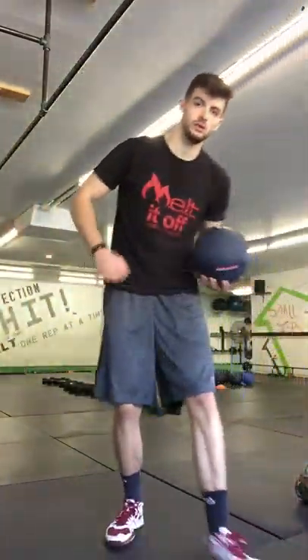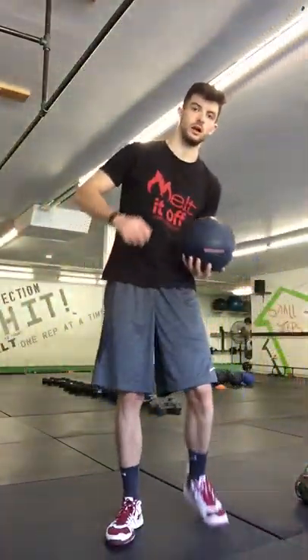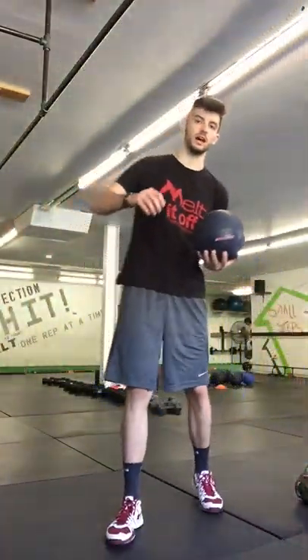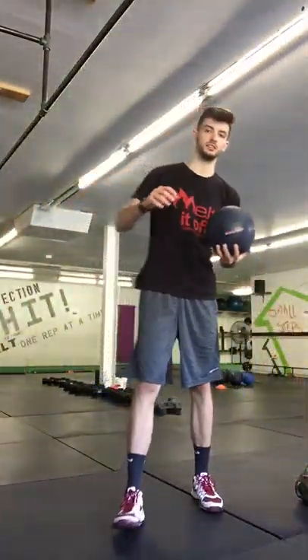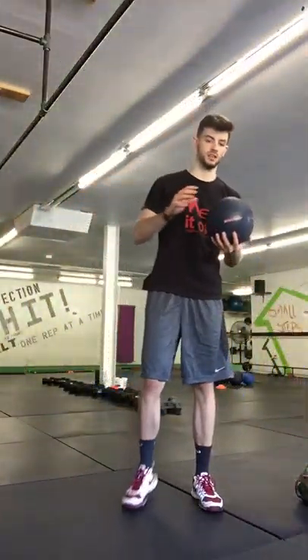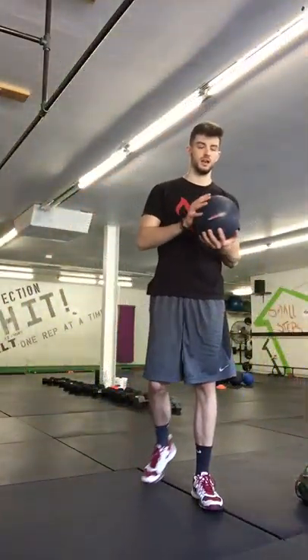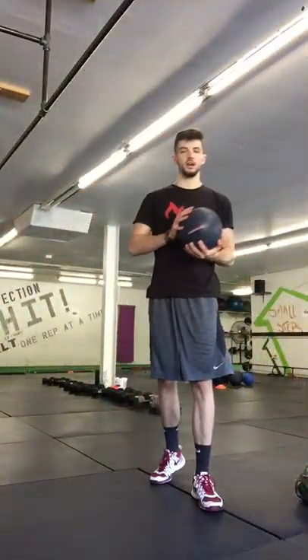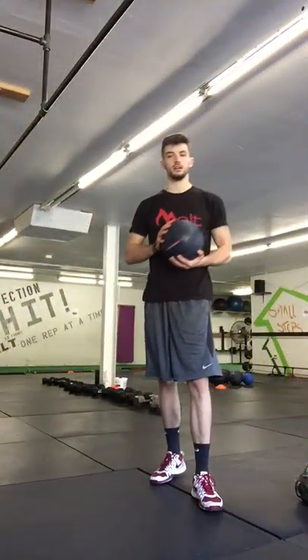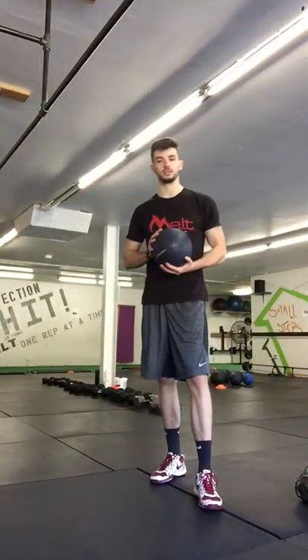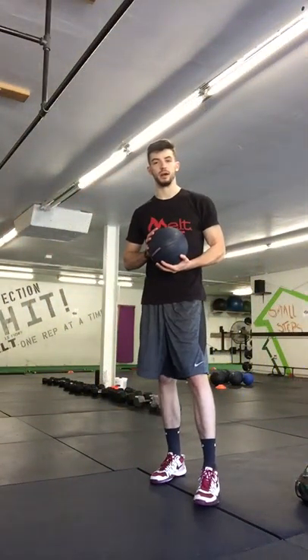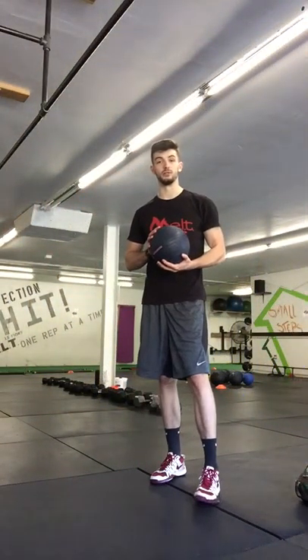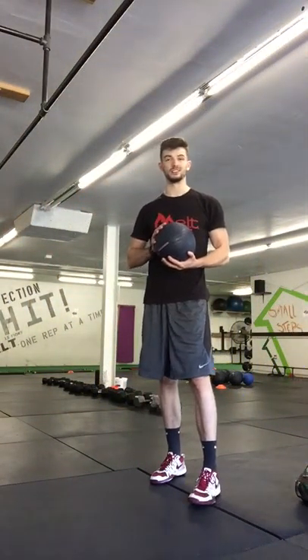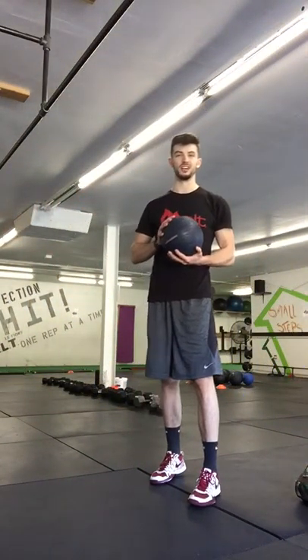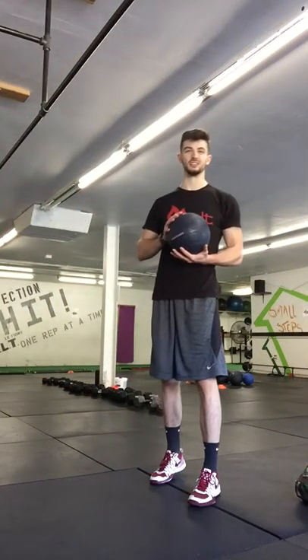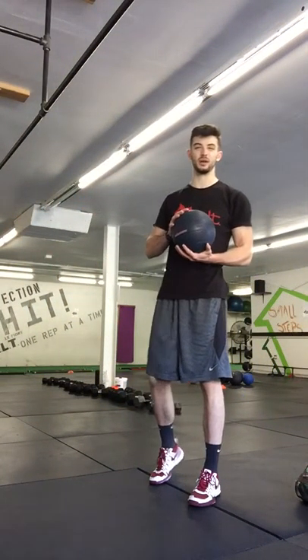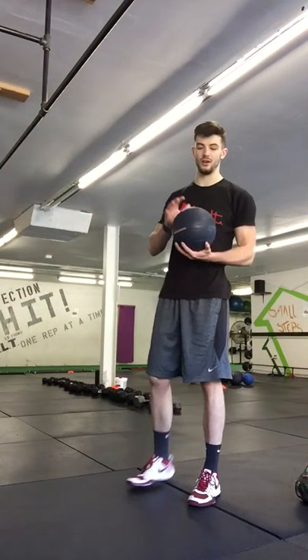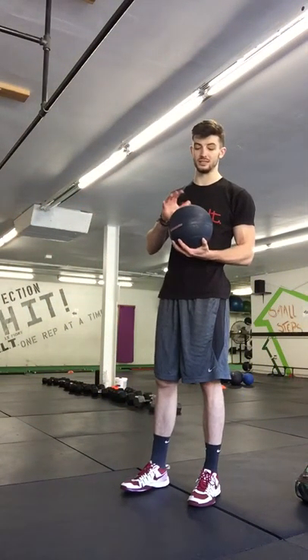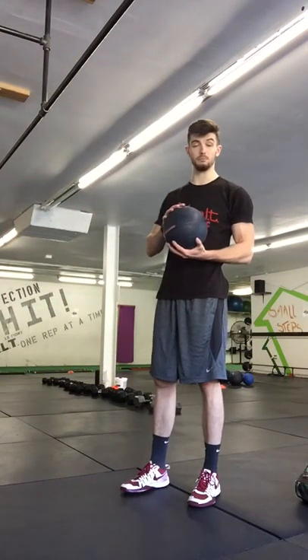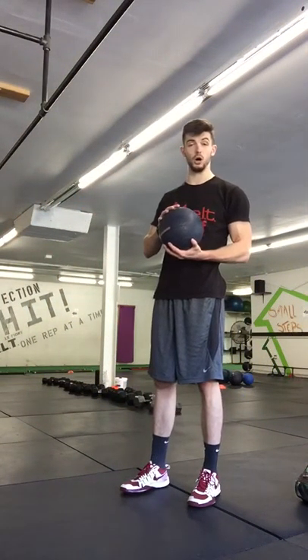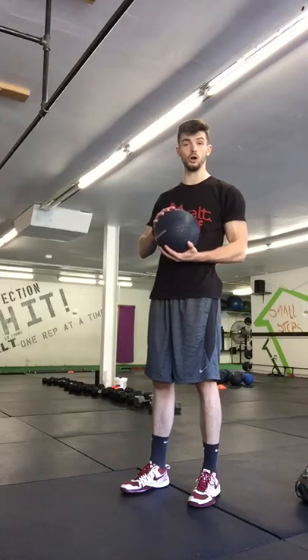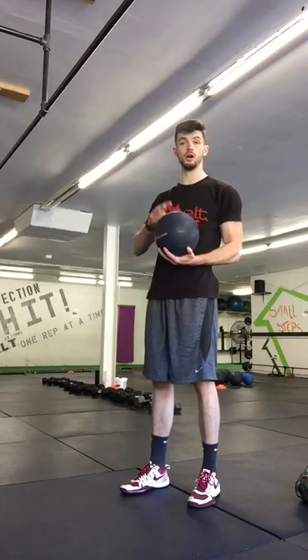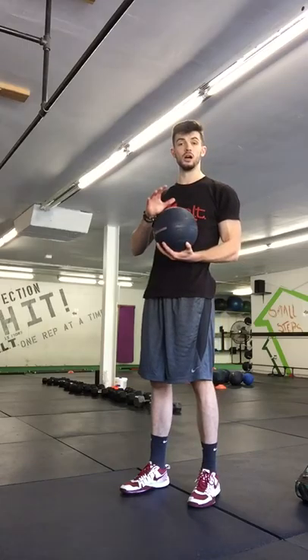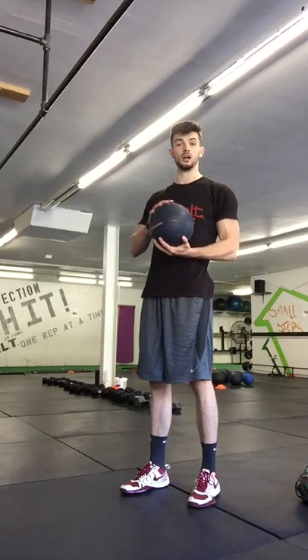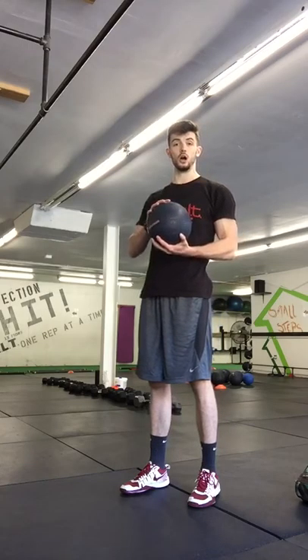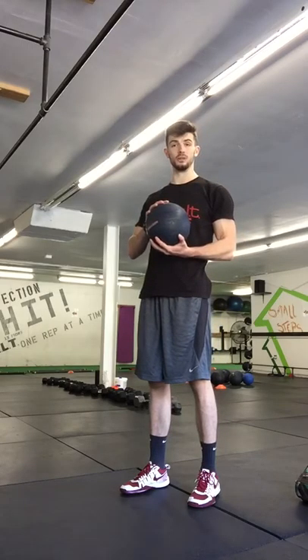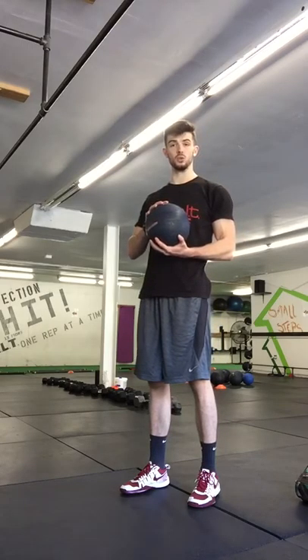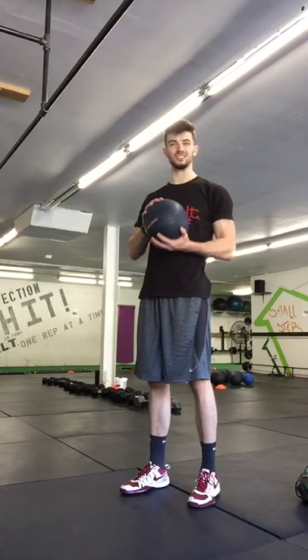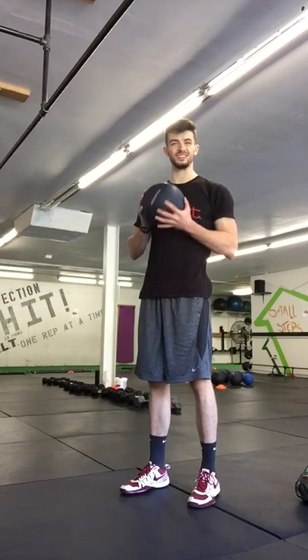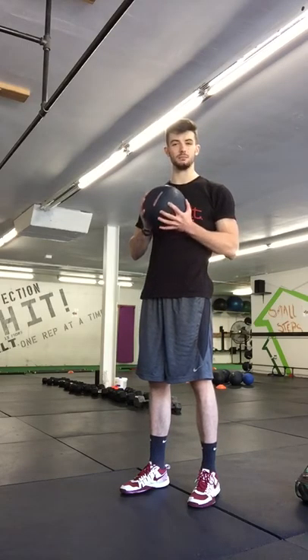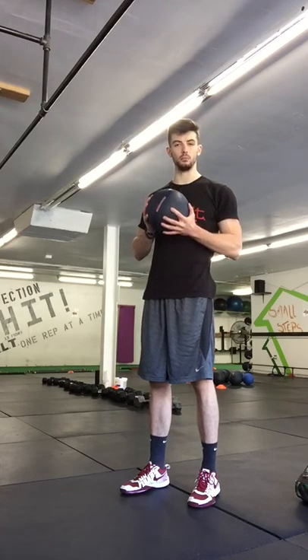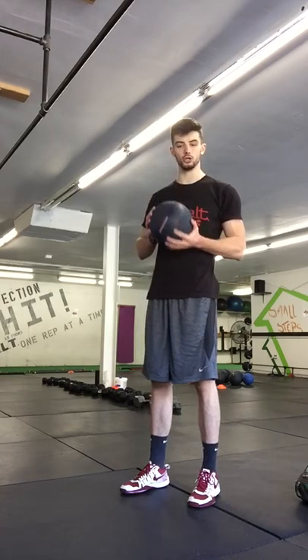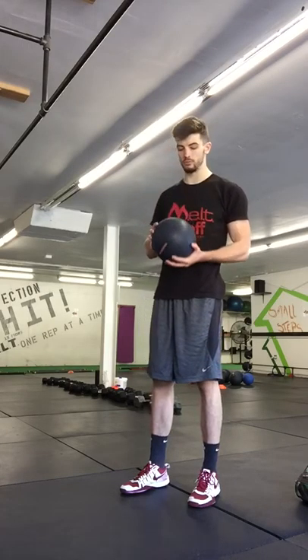Alright guys, next pair of exercises: we have our dead ball heartbeat squats and our dead ball push-ups.